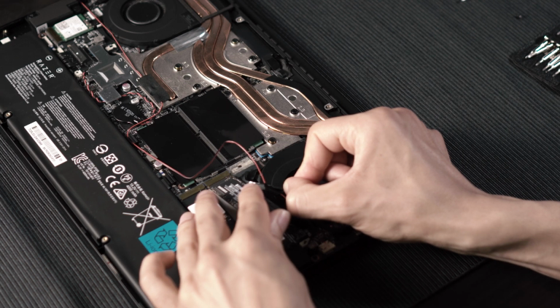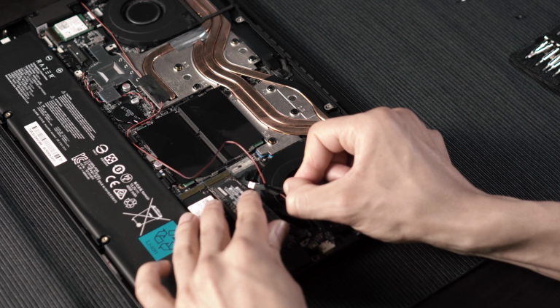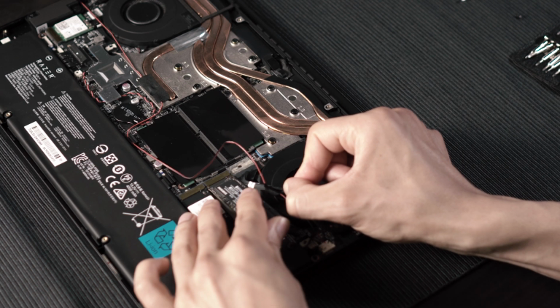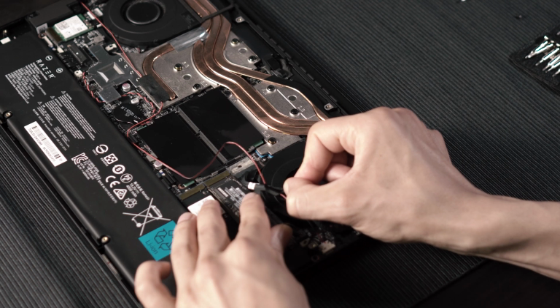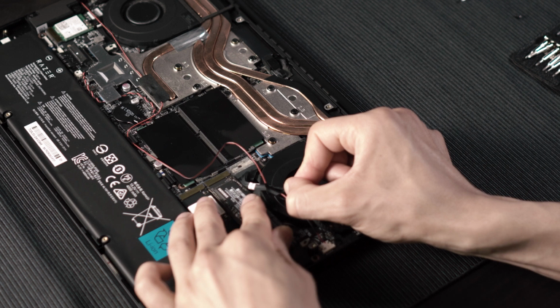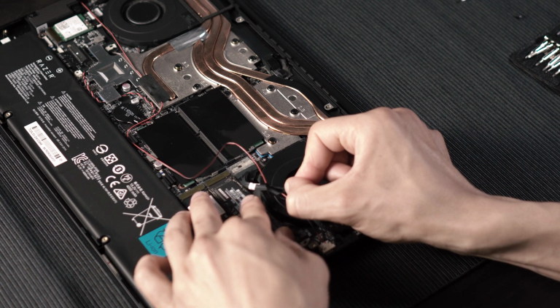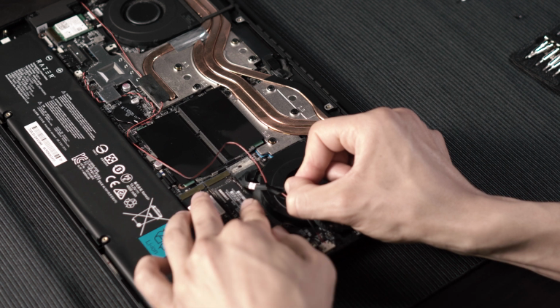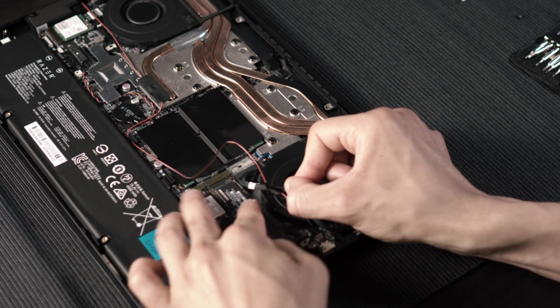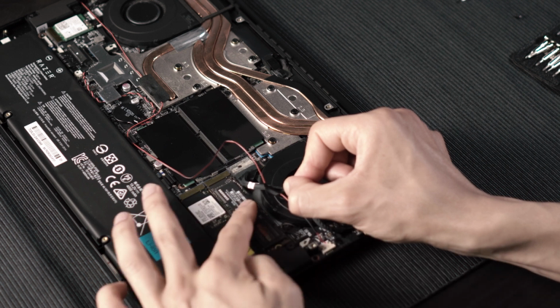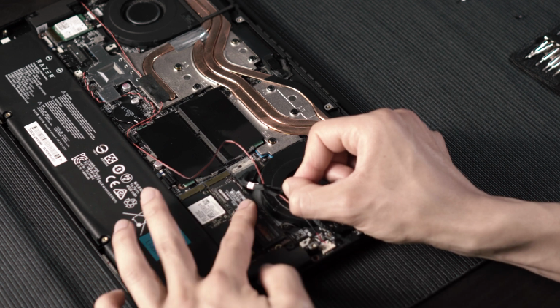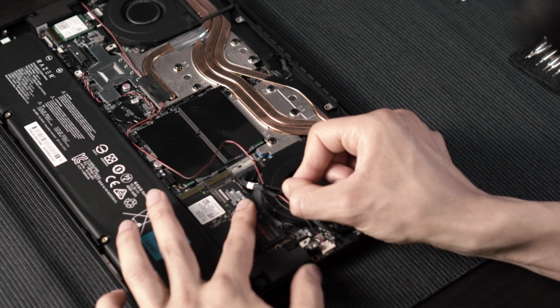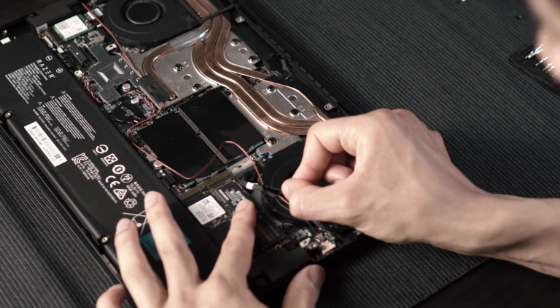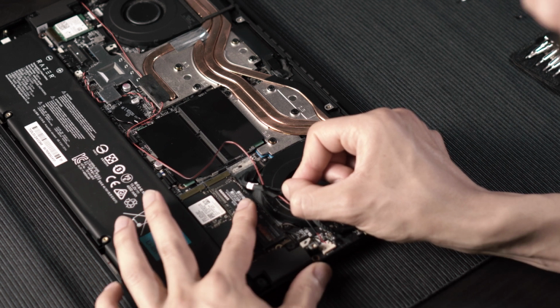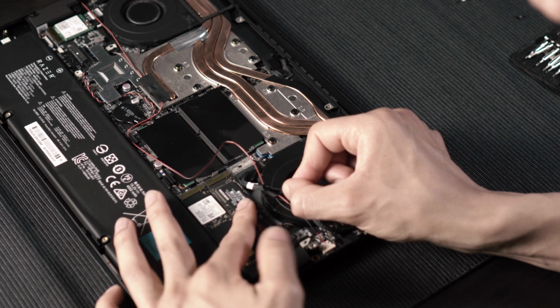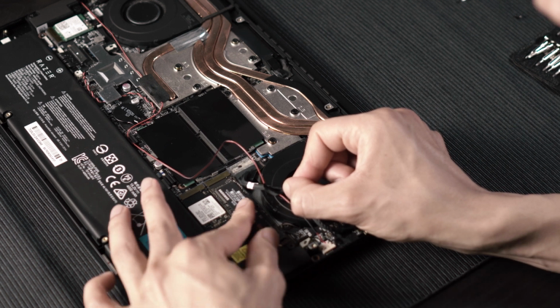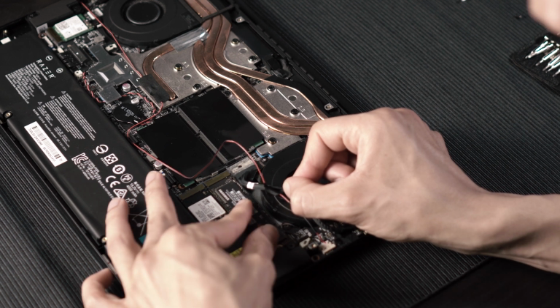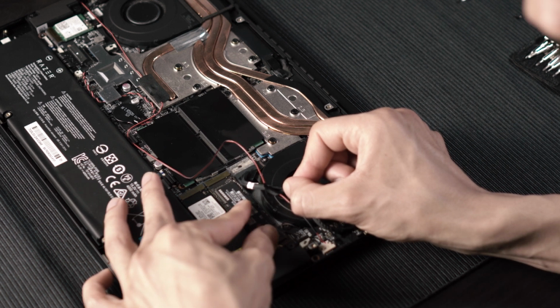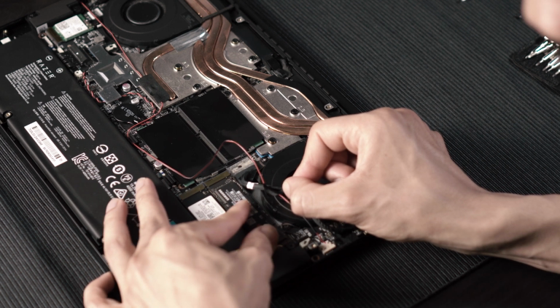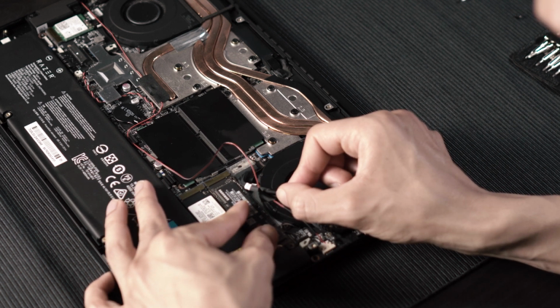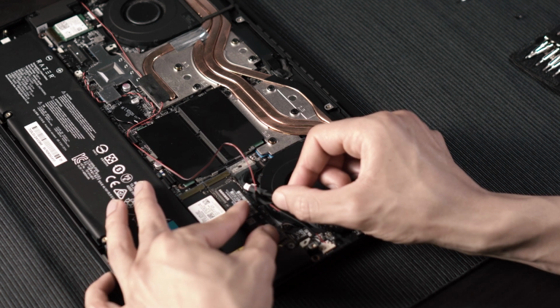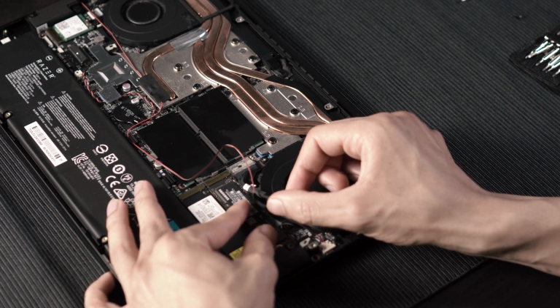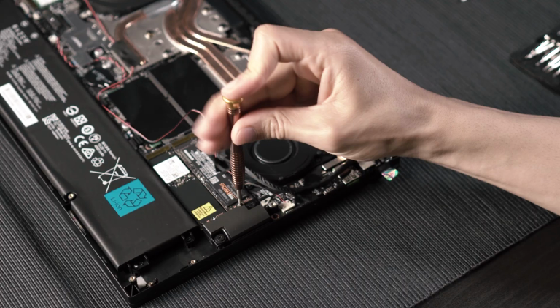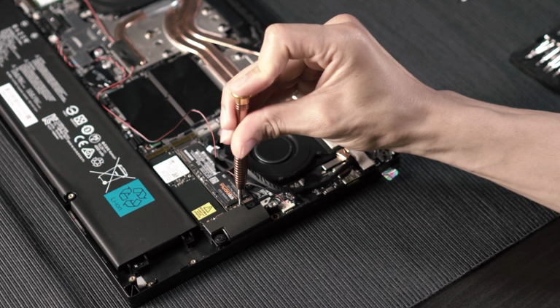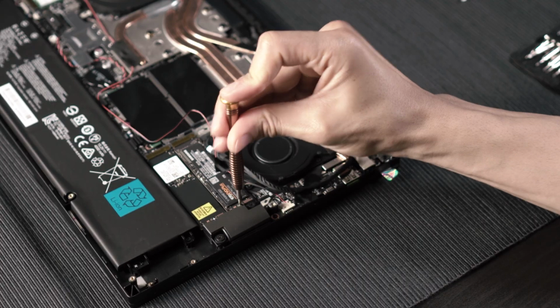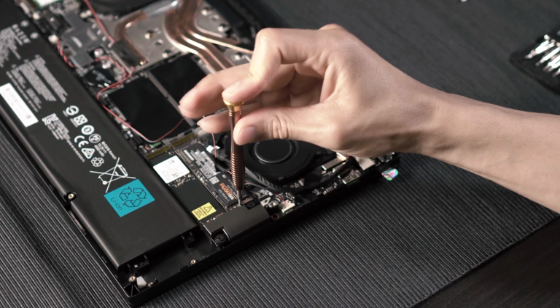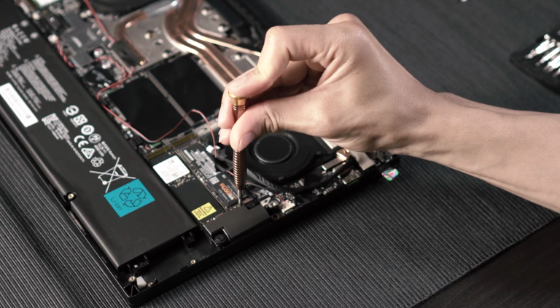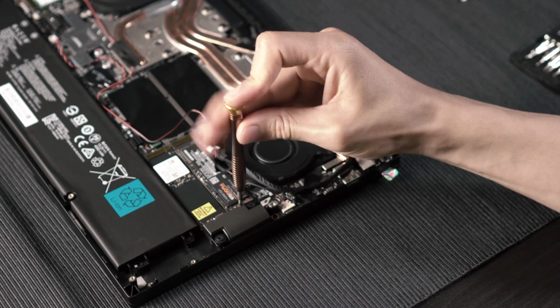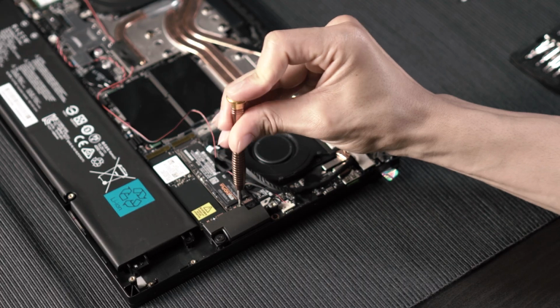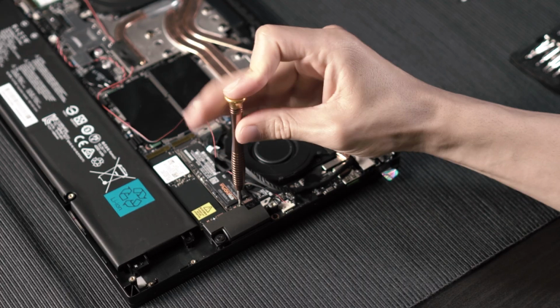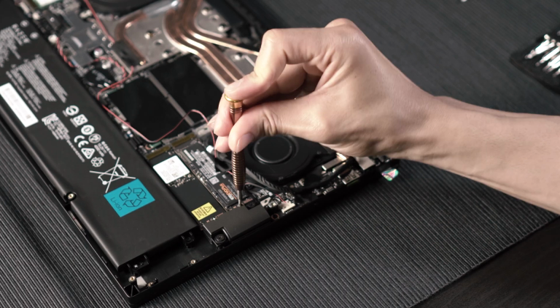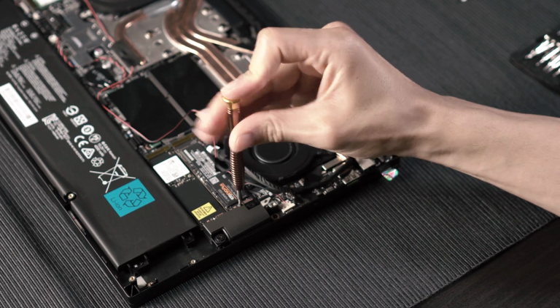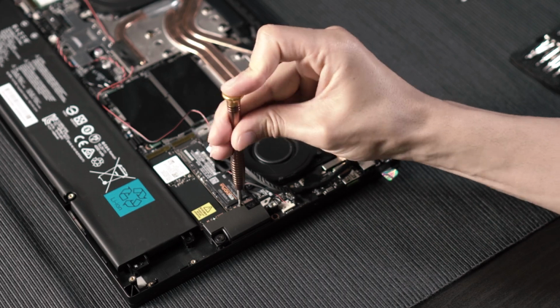The idea here is to insert the SSD at a 30 degree angle, then push it down. Reinstall the mounting screw and you're basically done.